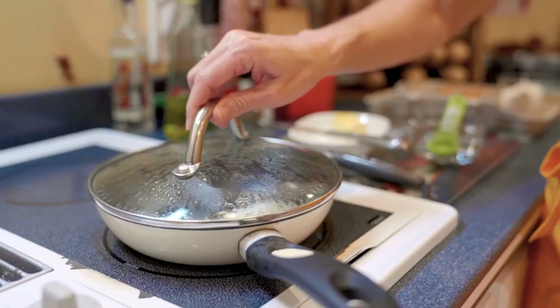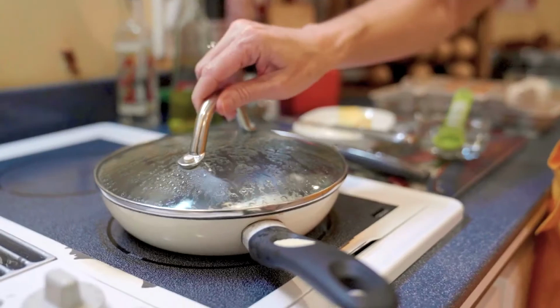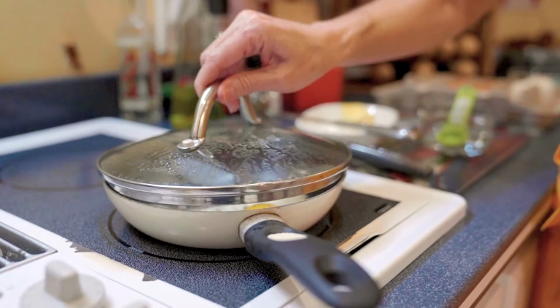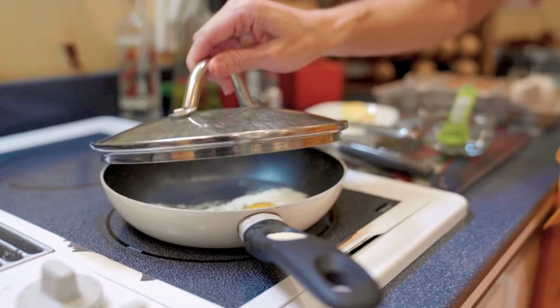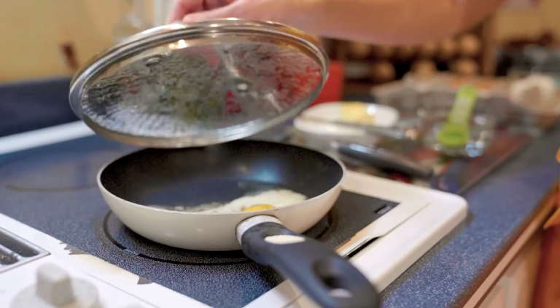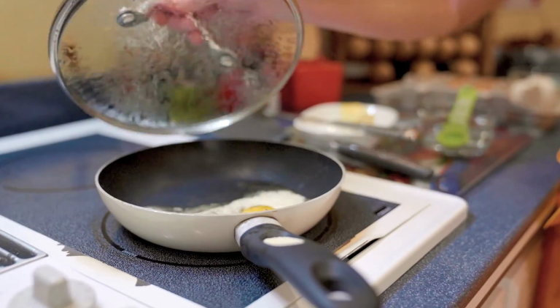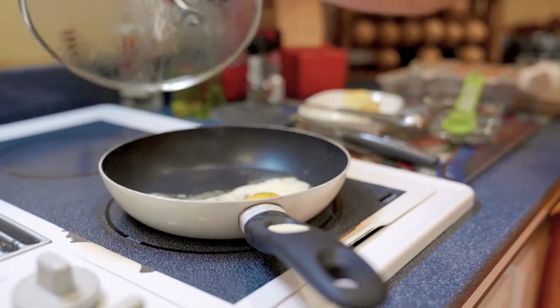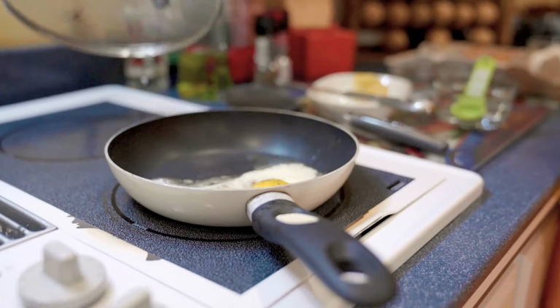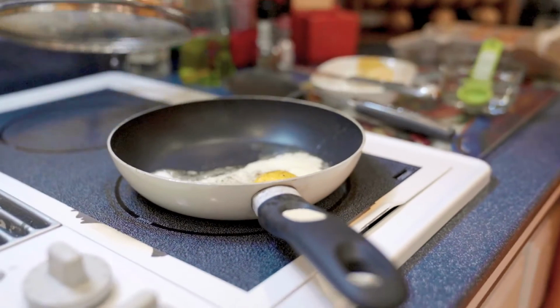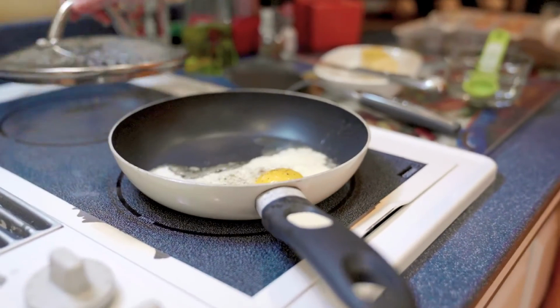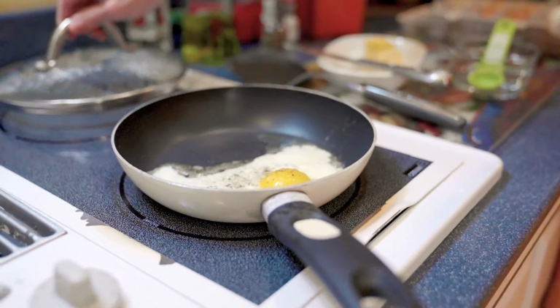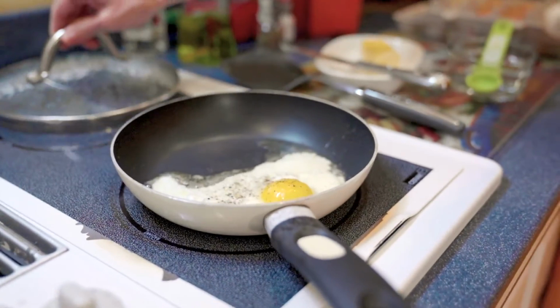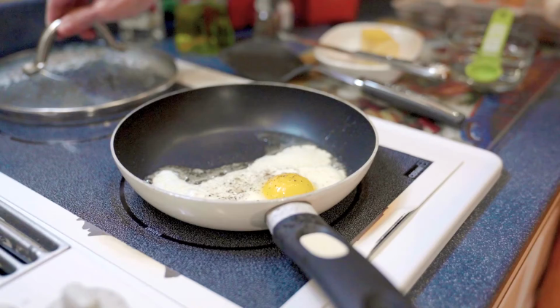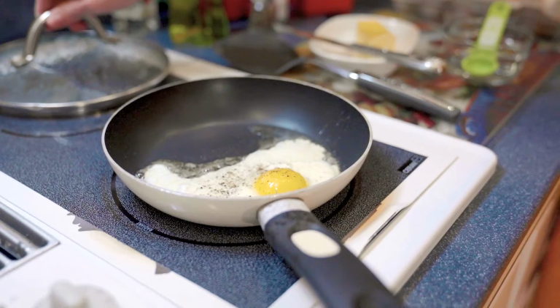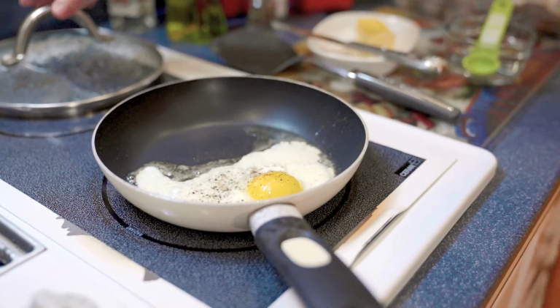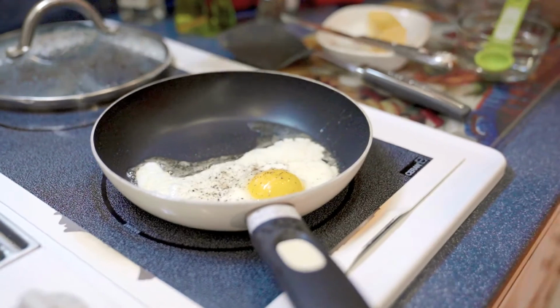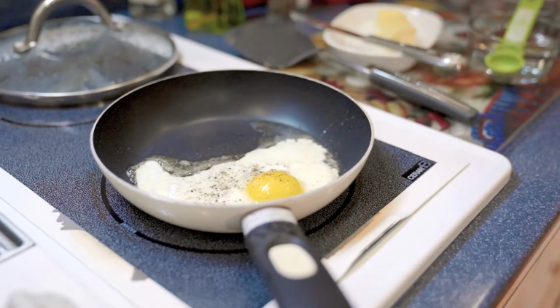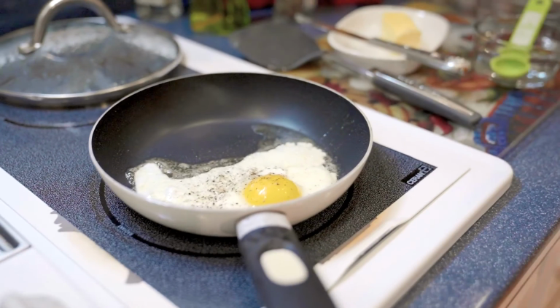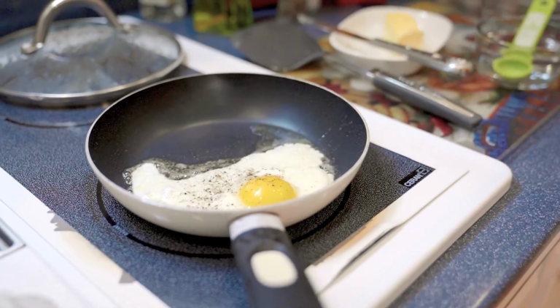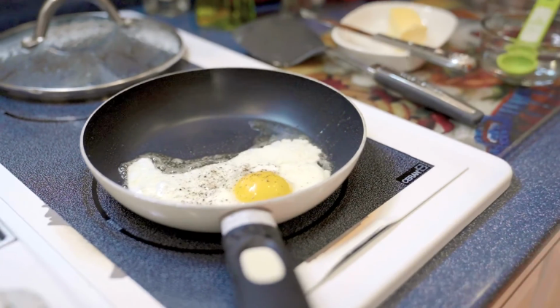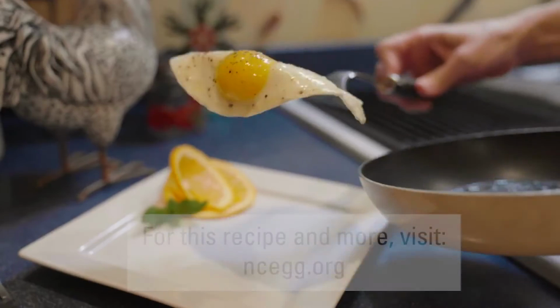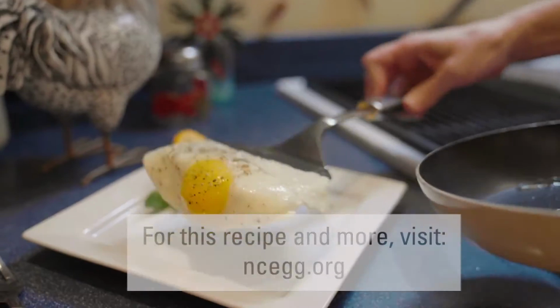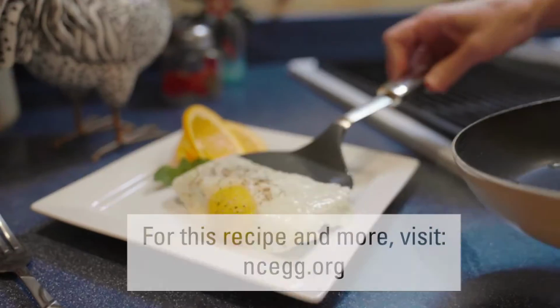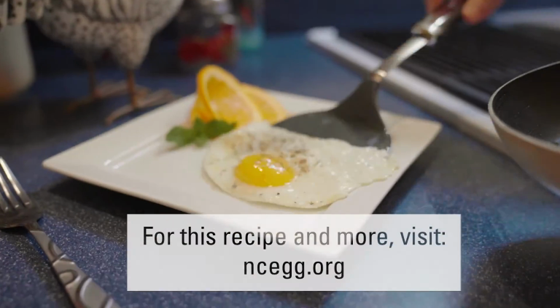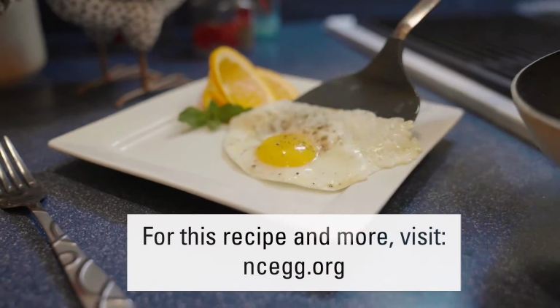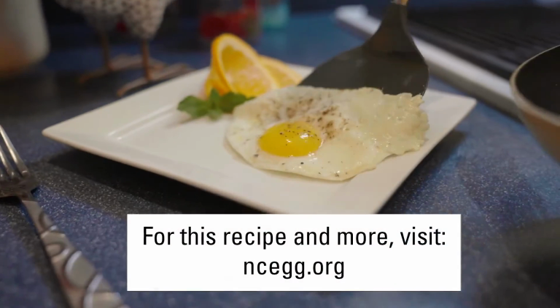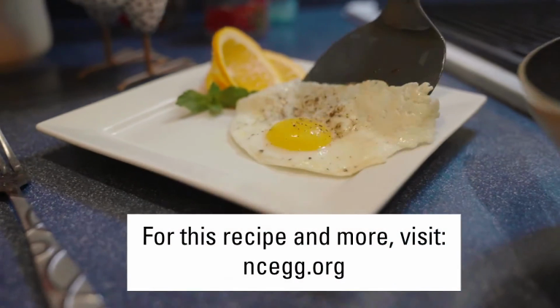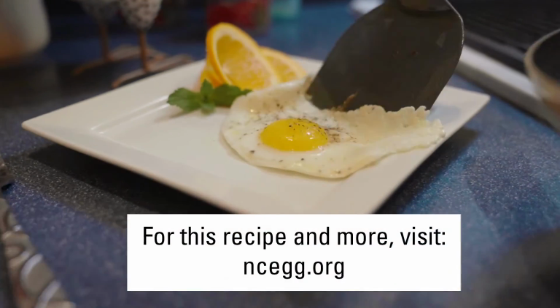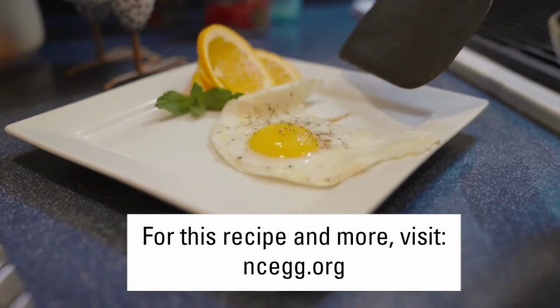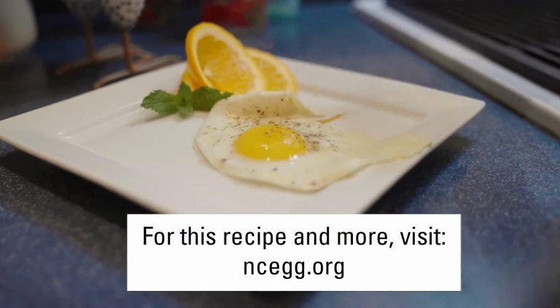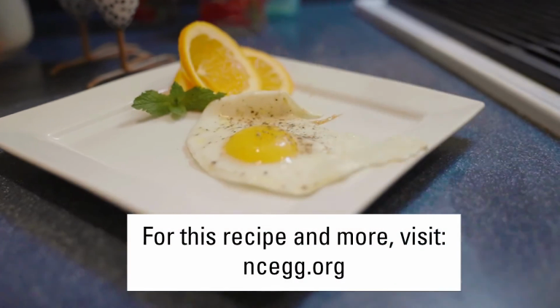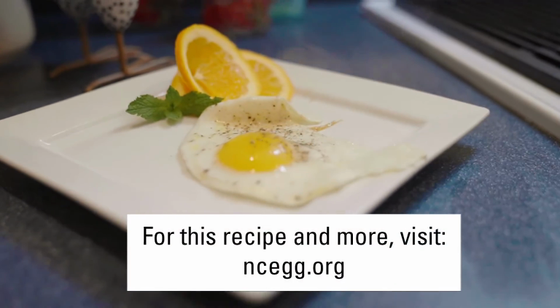Remove the lid. You can always add any seasoning you want. Slide them on the plate and enjoy.